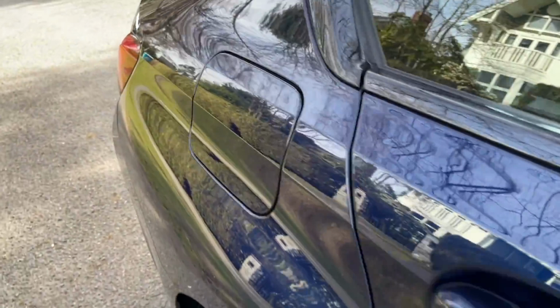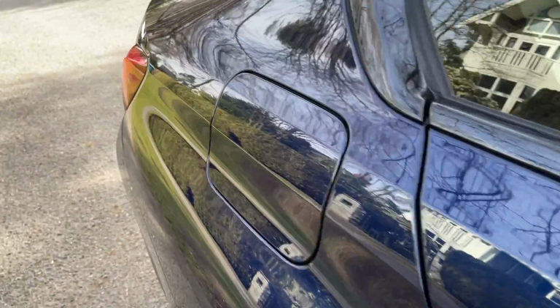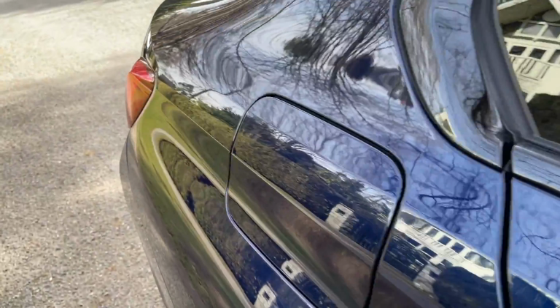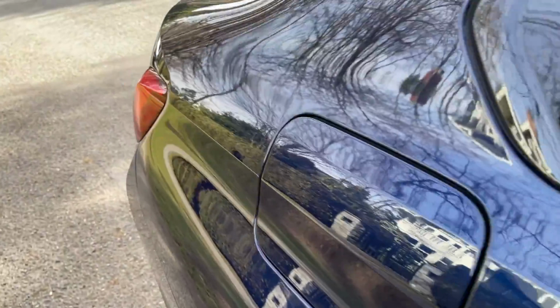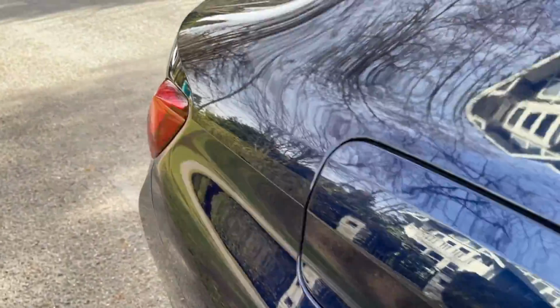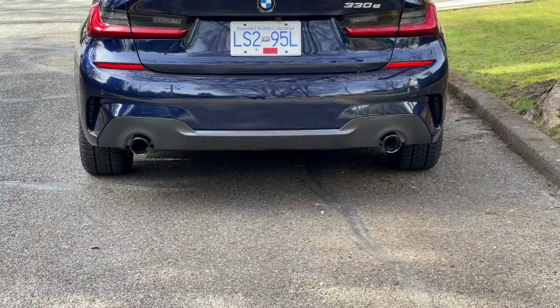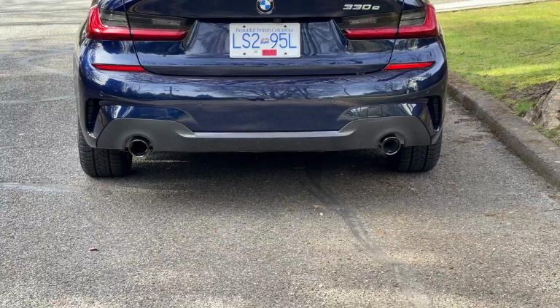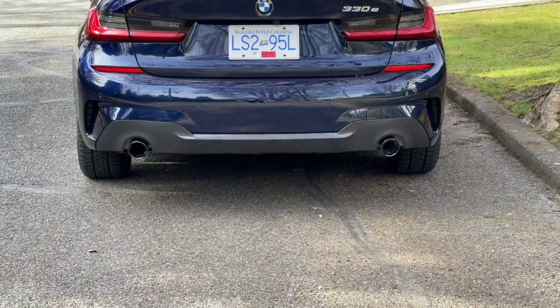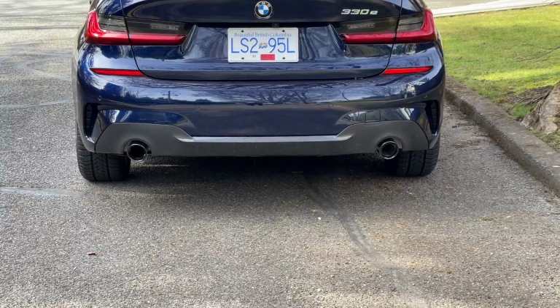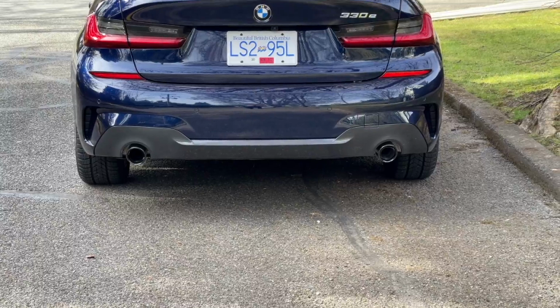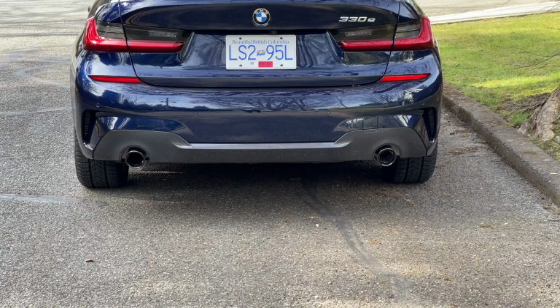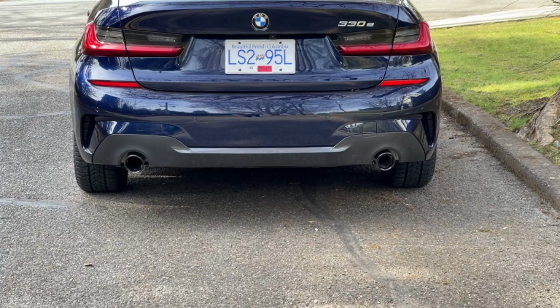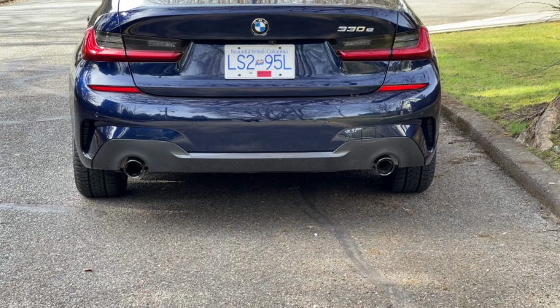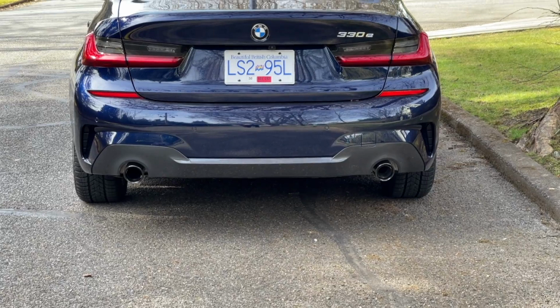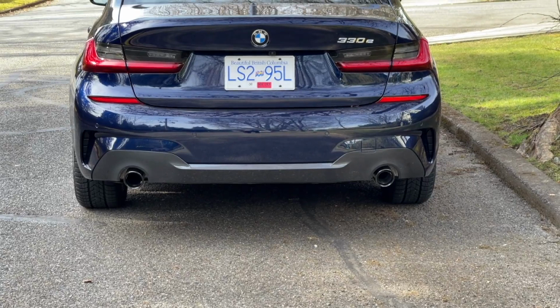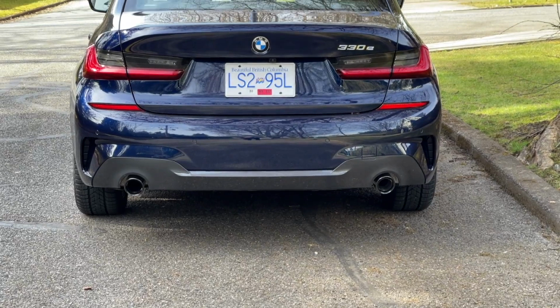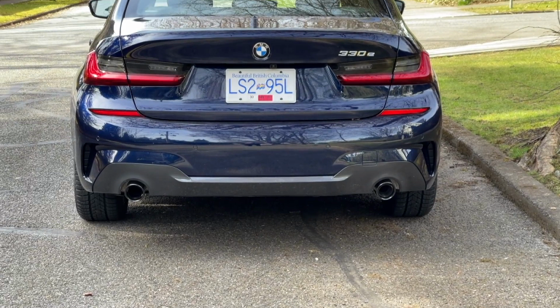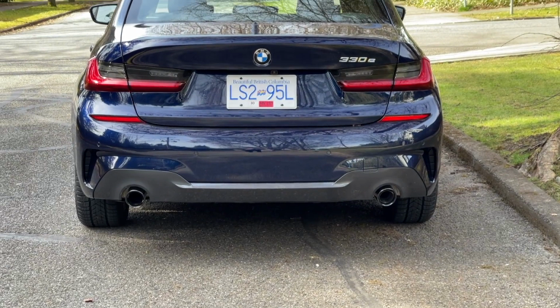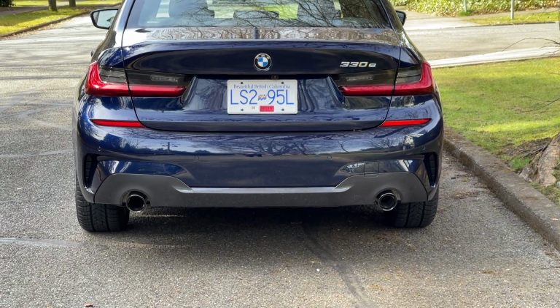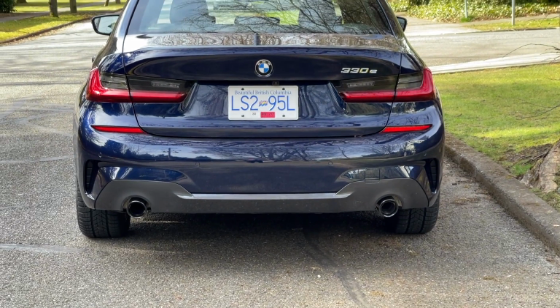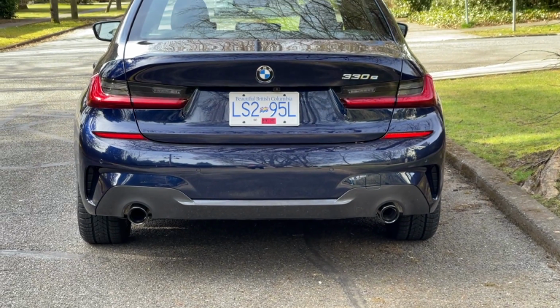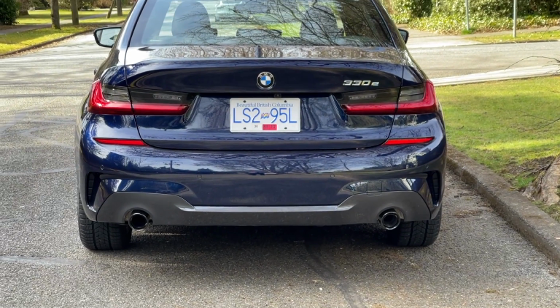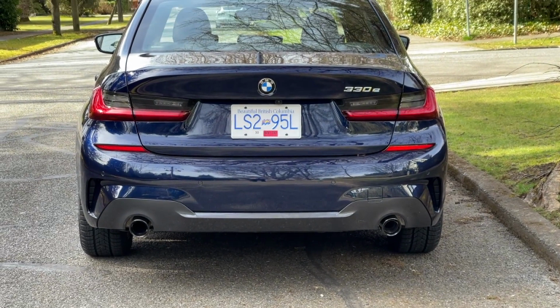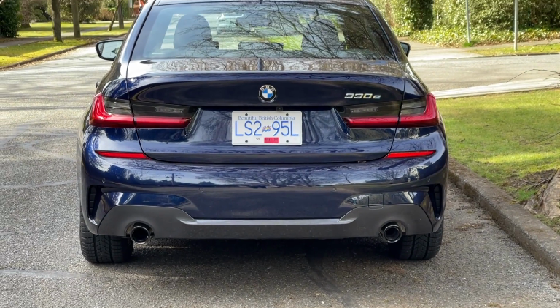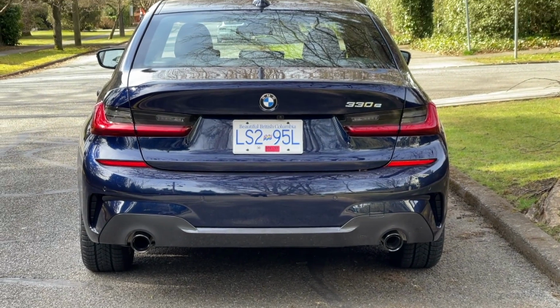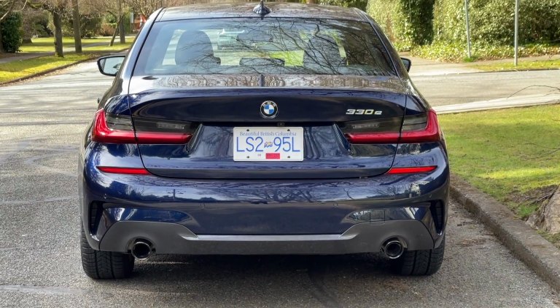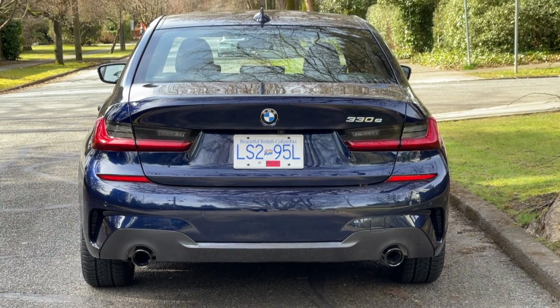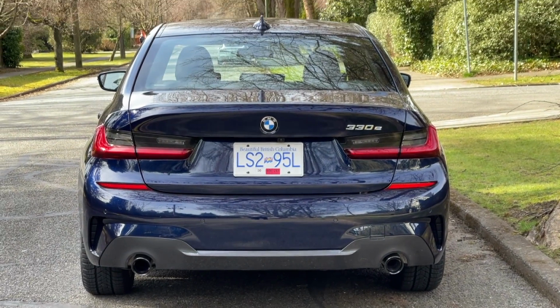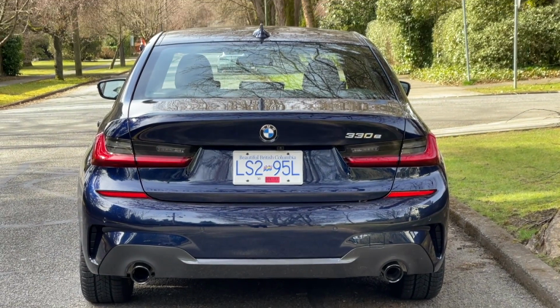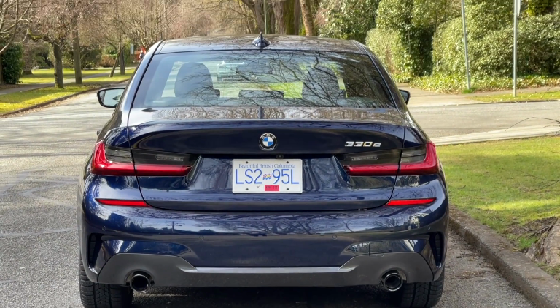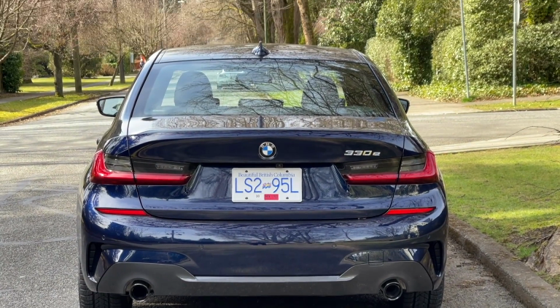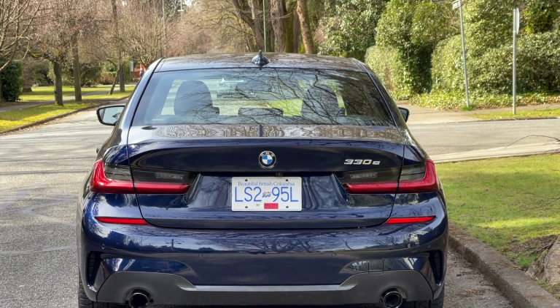So there you have it — all the reasons why you should buy a plug-in hybrid version of the BMW 3 Series. I hope you enjoyed it. Please stay tuned for more information, news, and car reviews from Automotive Press.